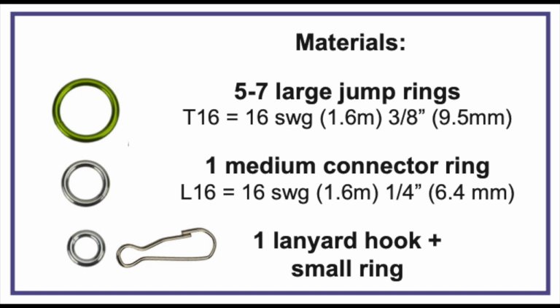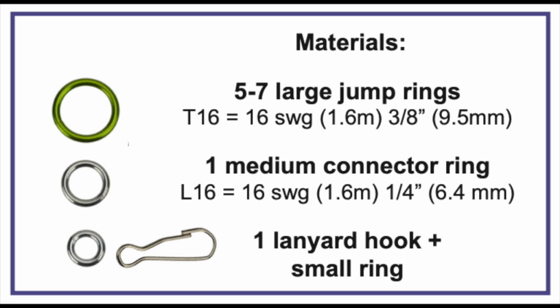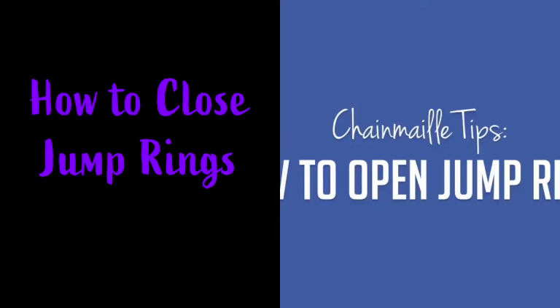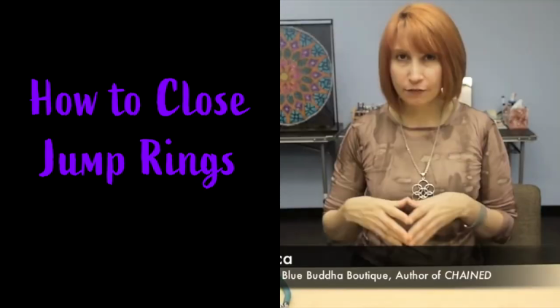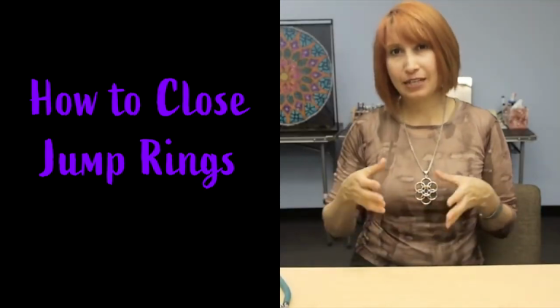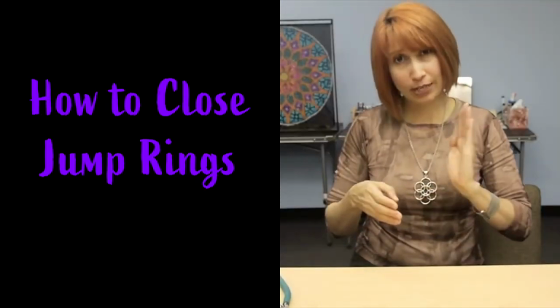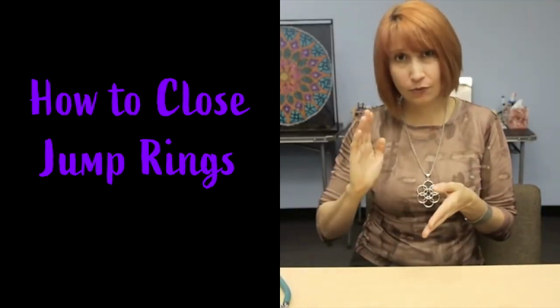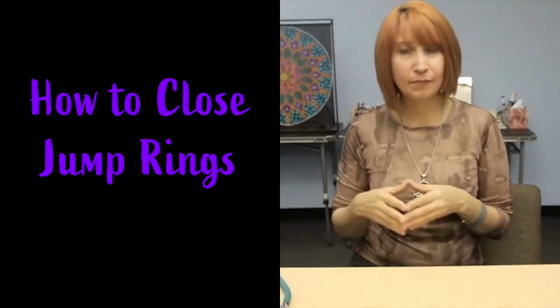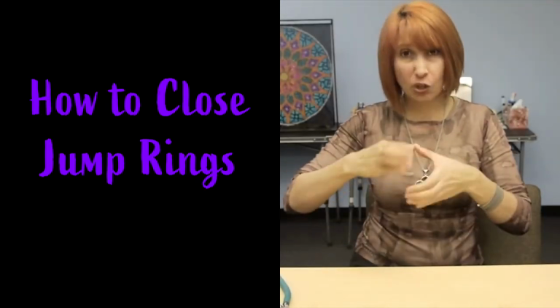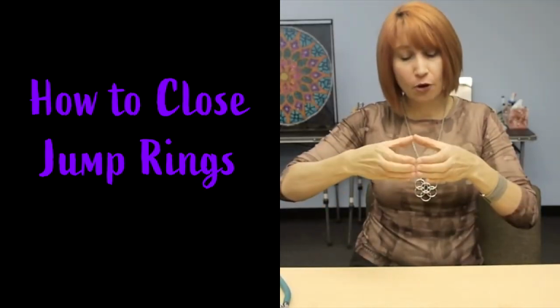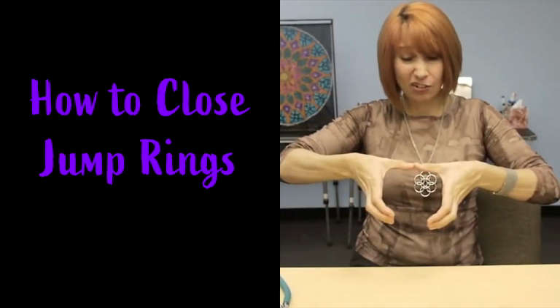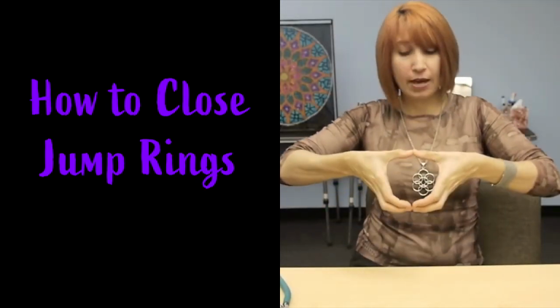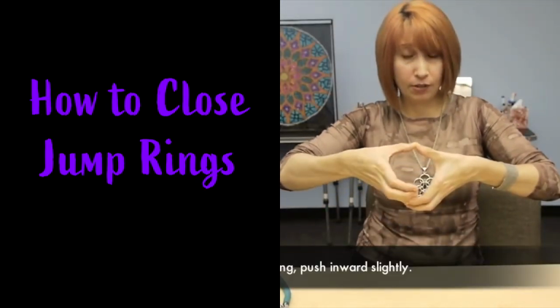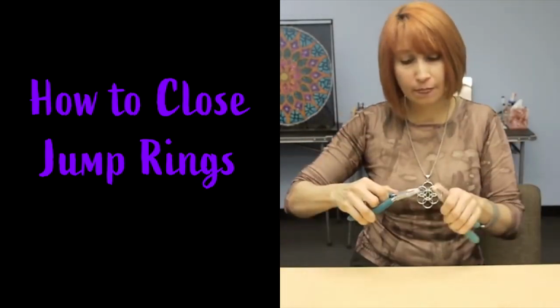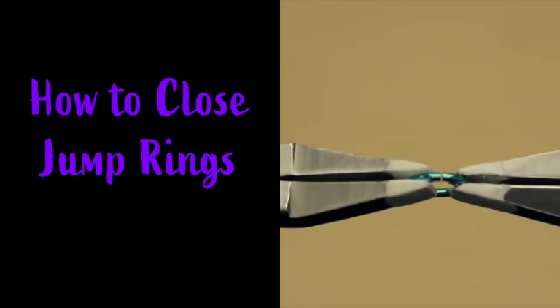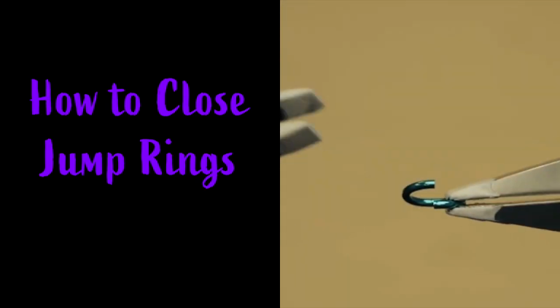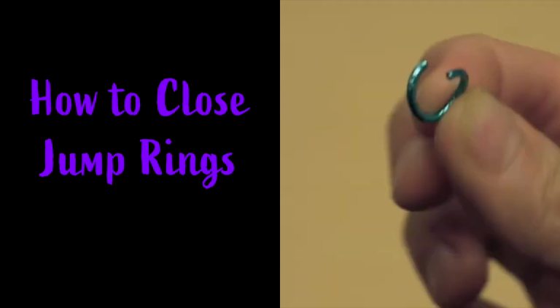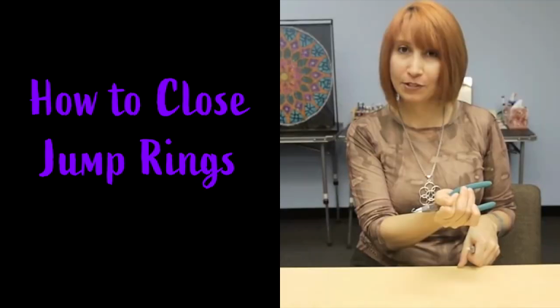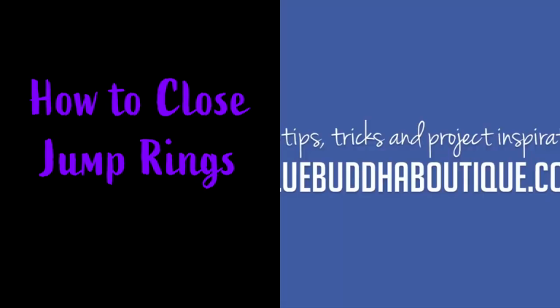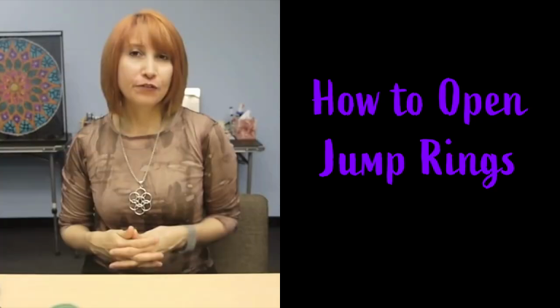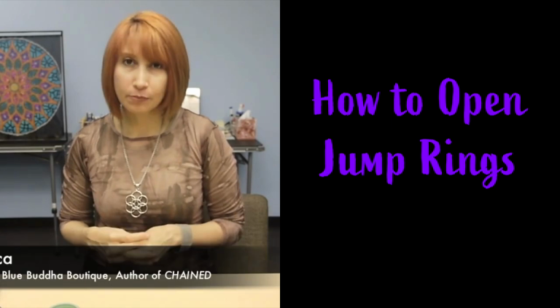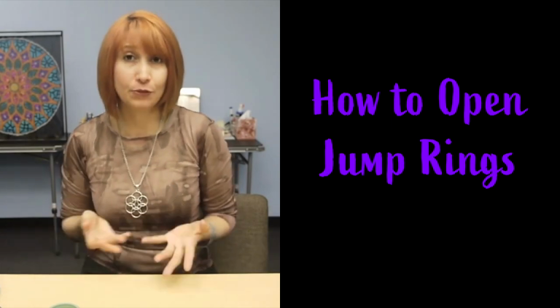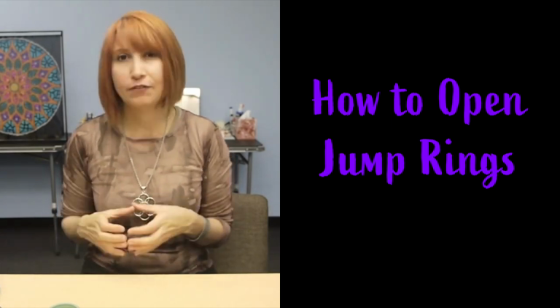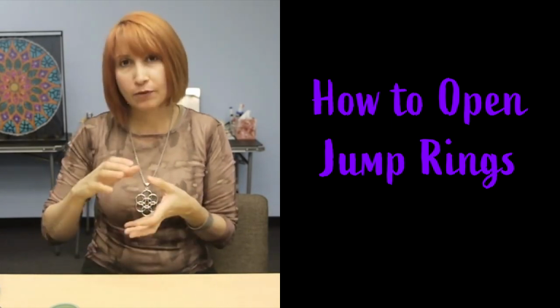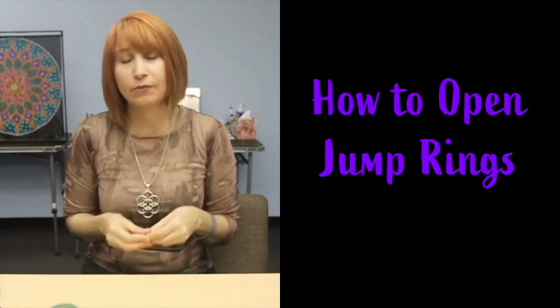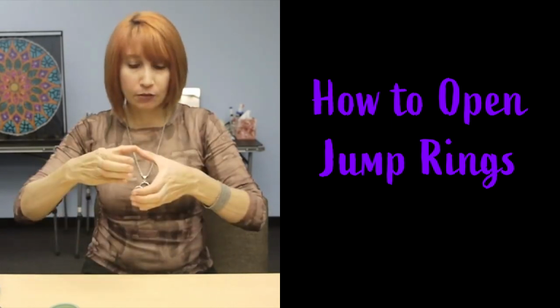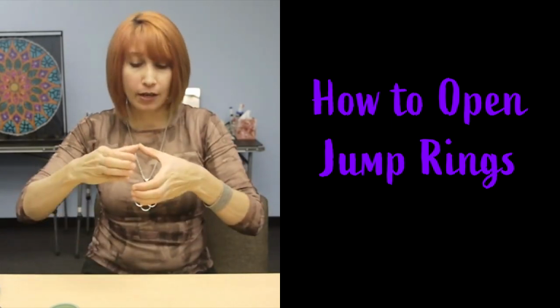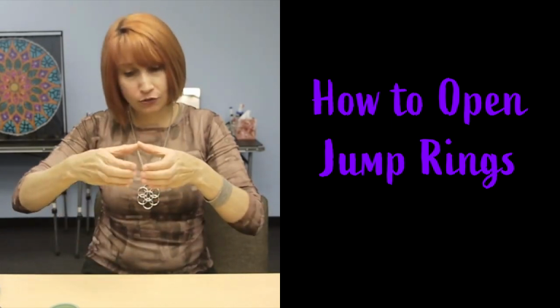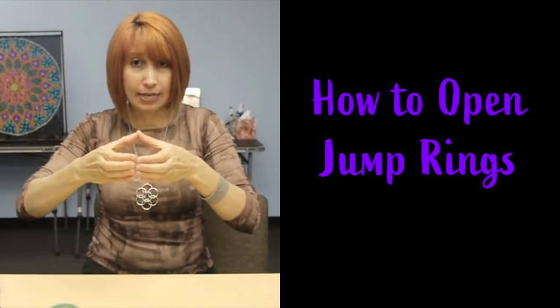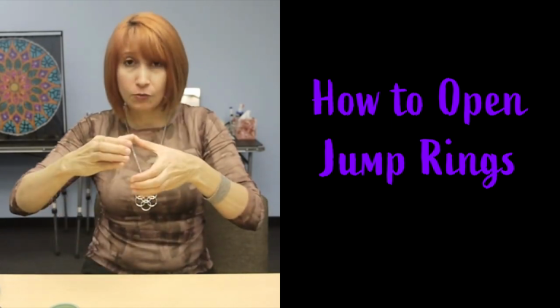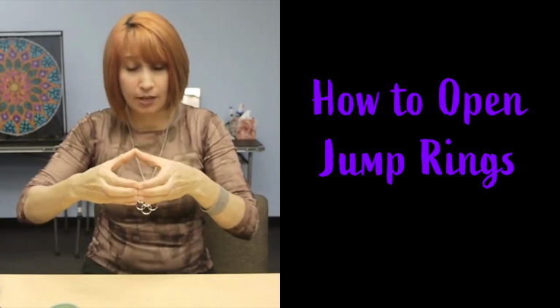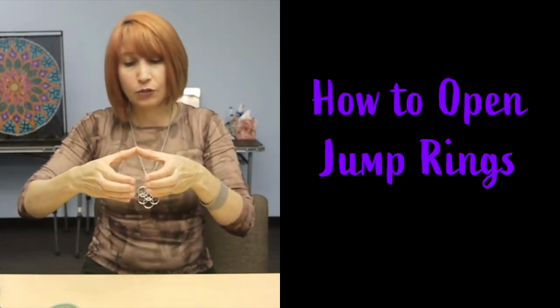If you haven't already checked out our video on how to open and close jump rings, I recommend you do that first and then hop back here.